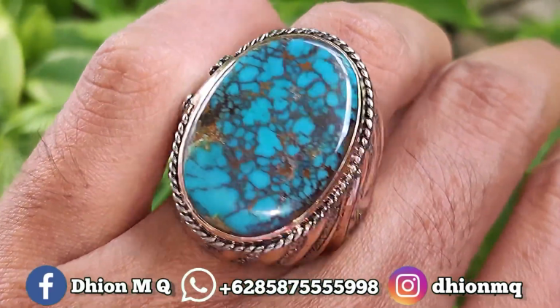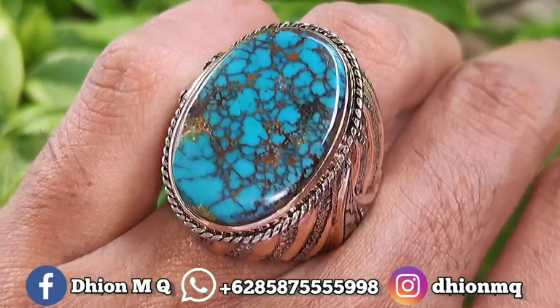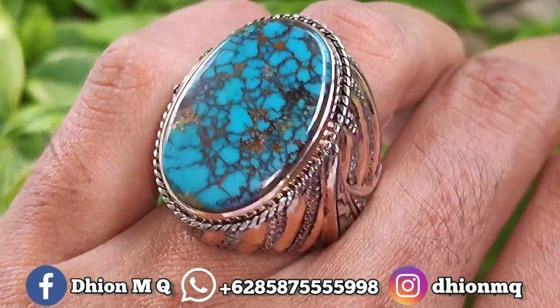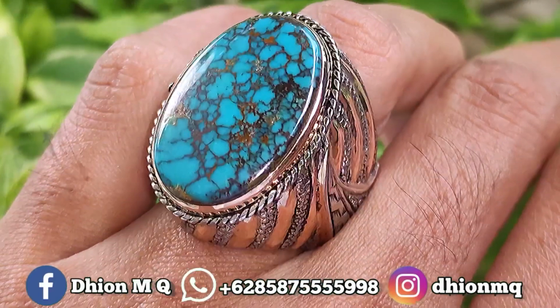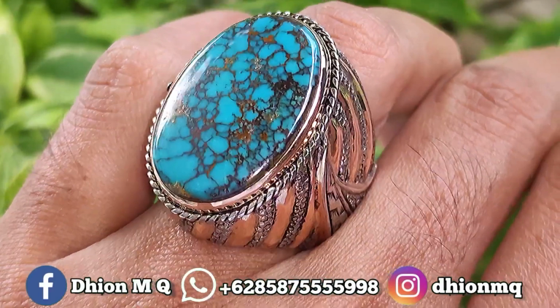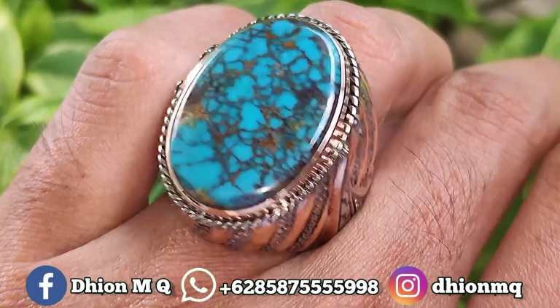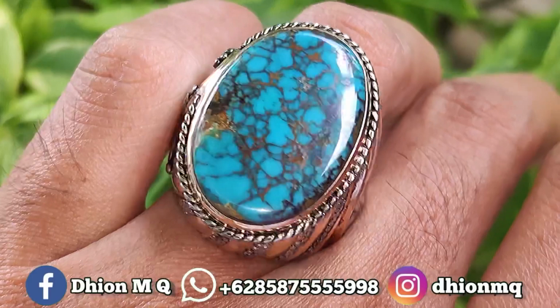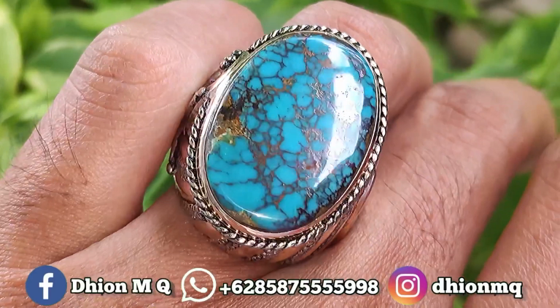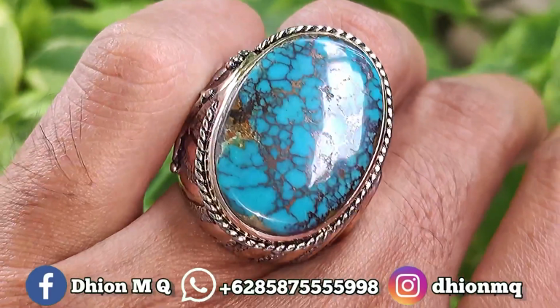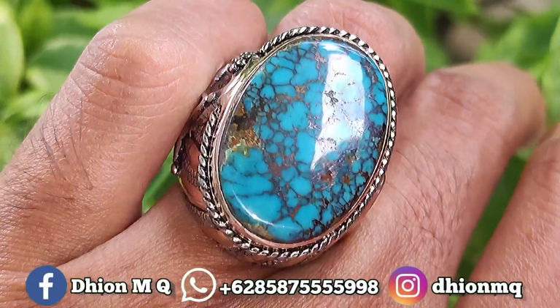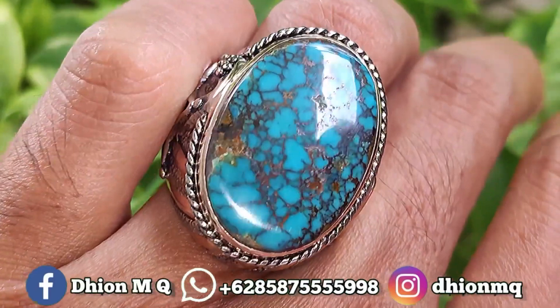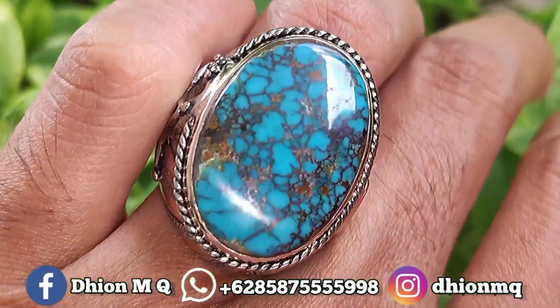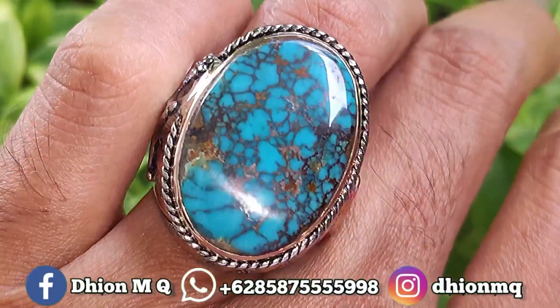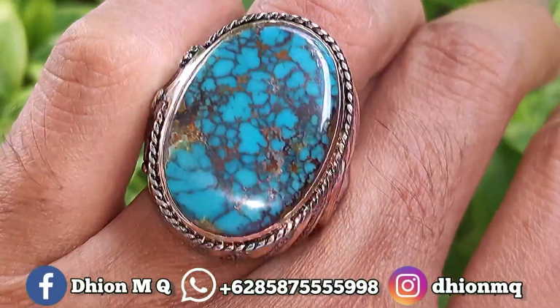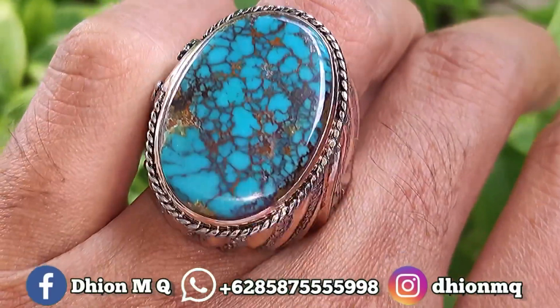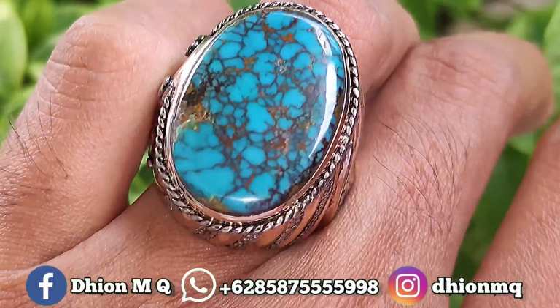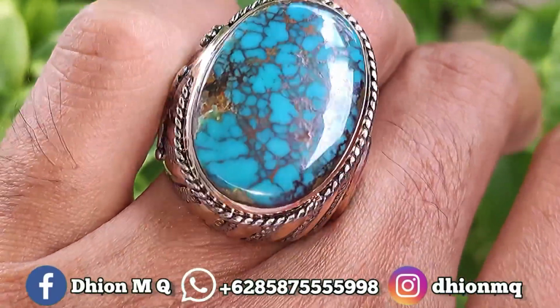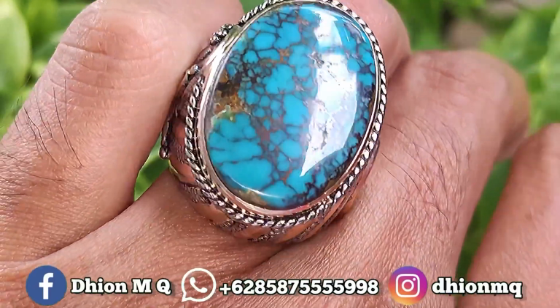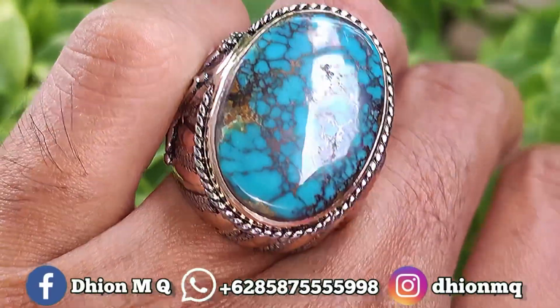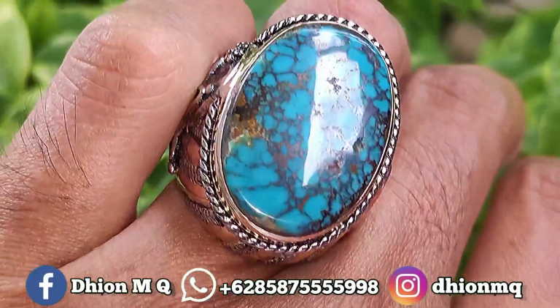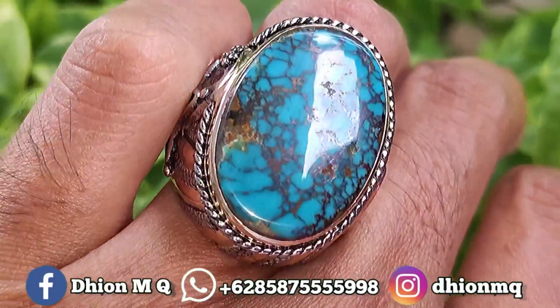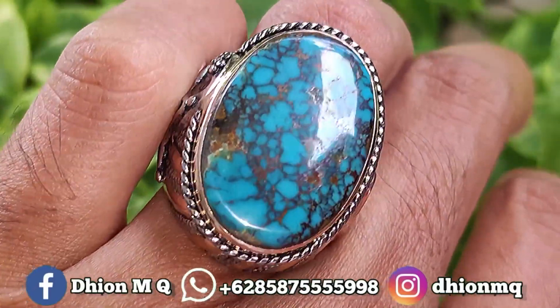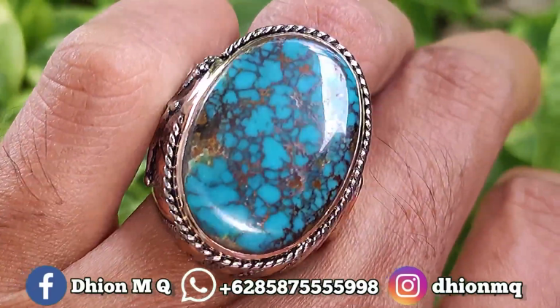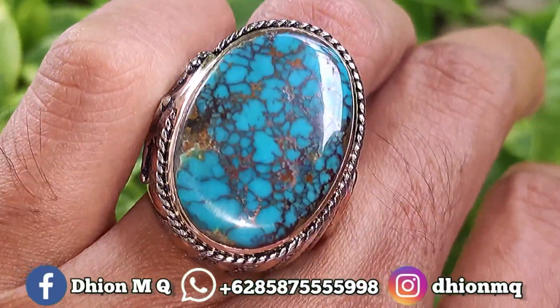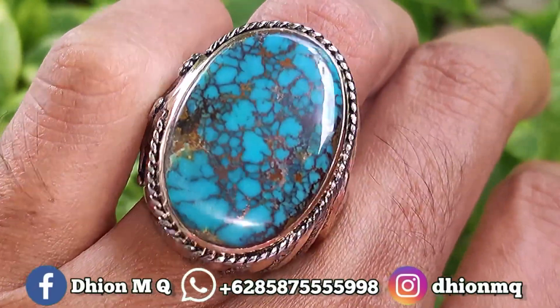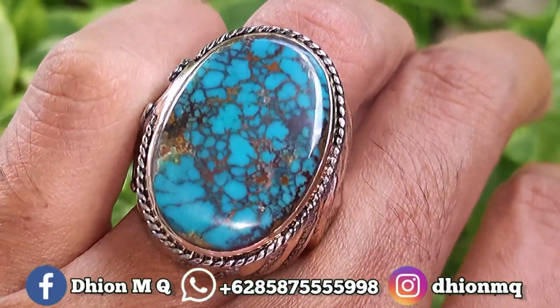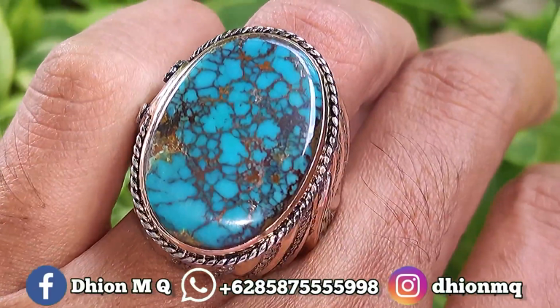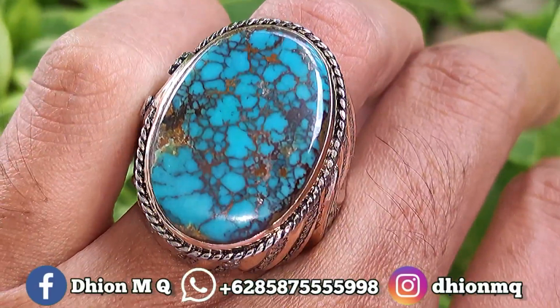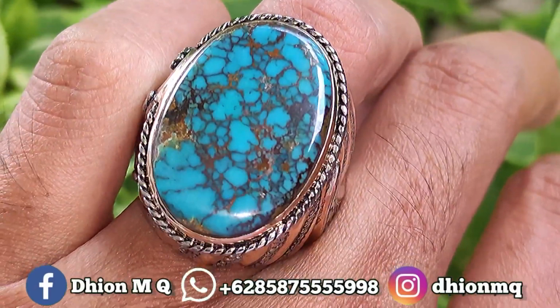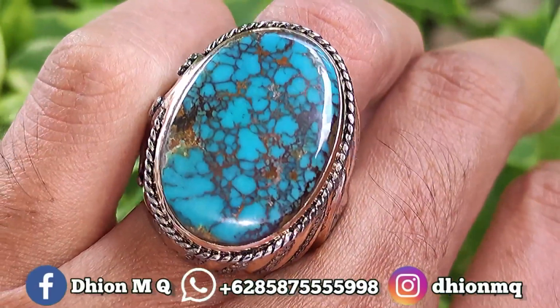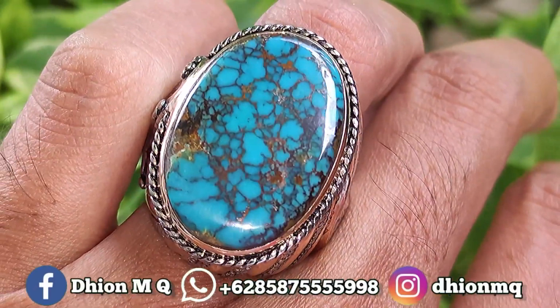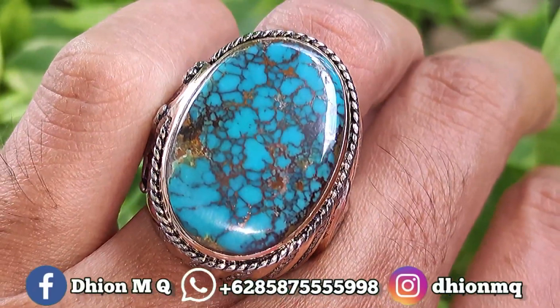Untuk uratnya ini ceplok kuro, urat lawasan, sangat ajib dan juga istimewa ya.